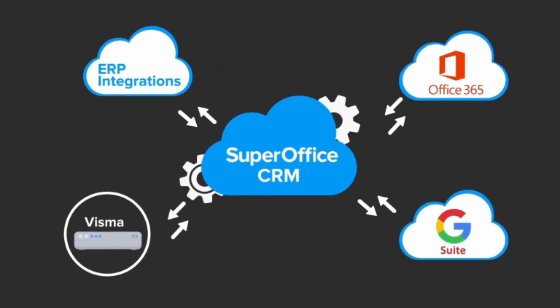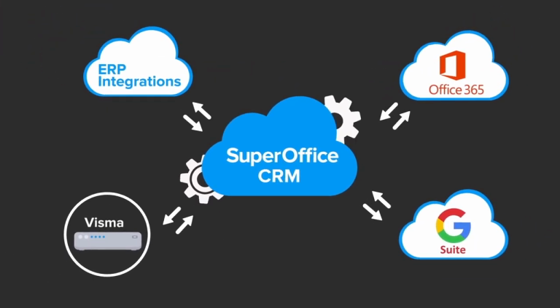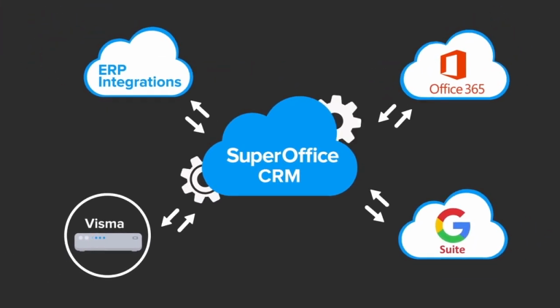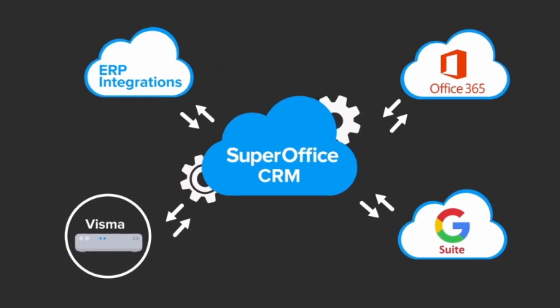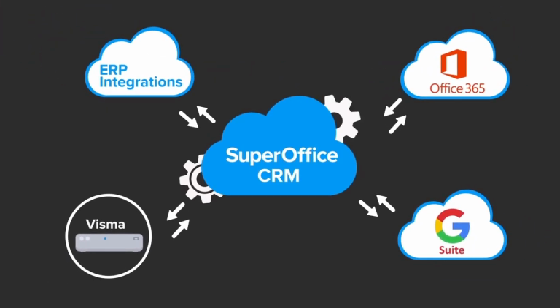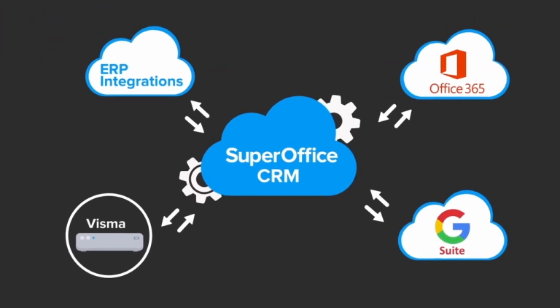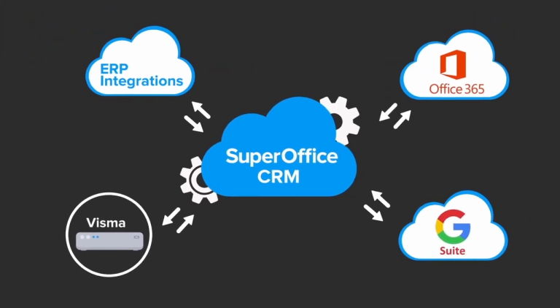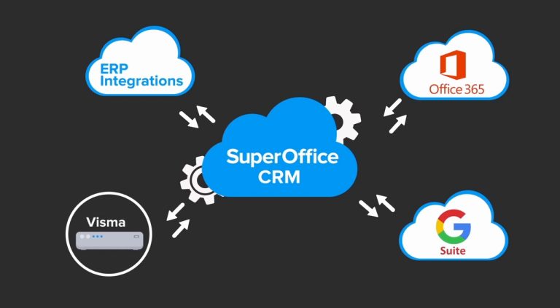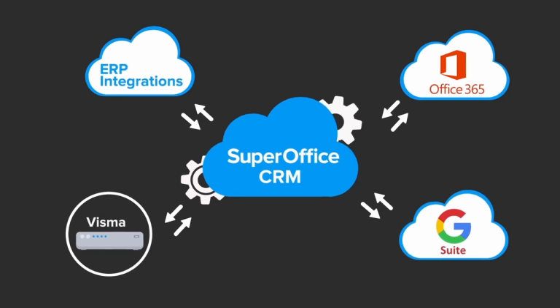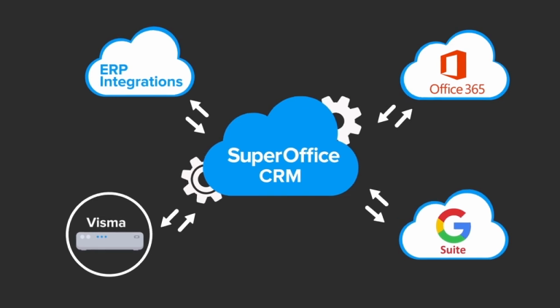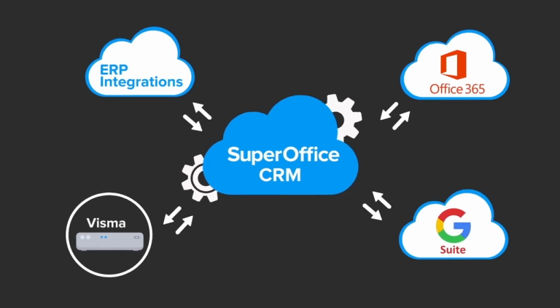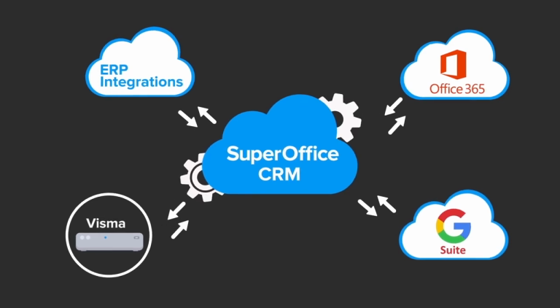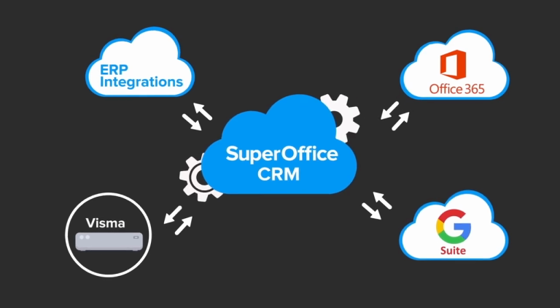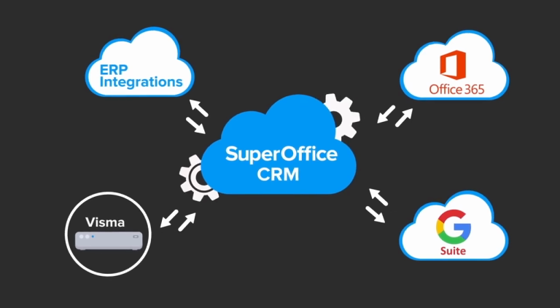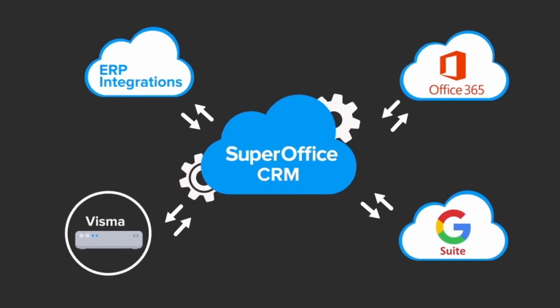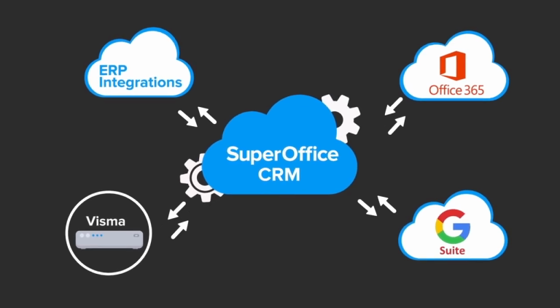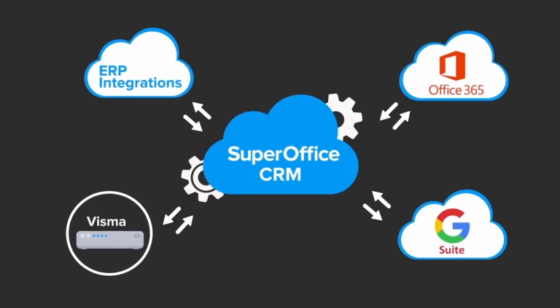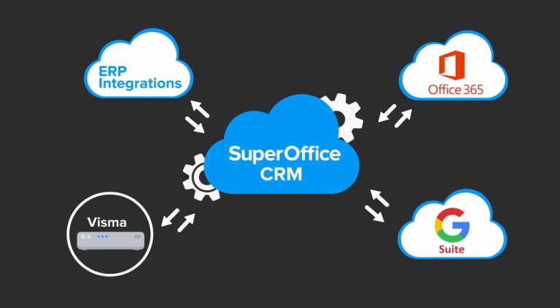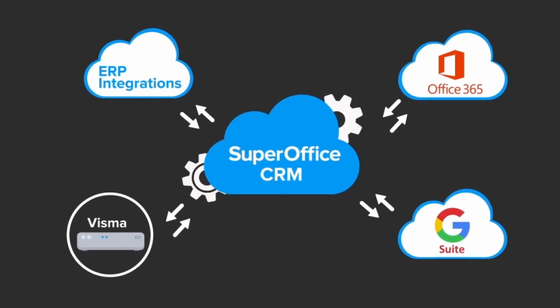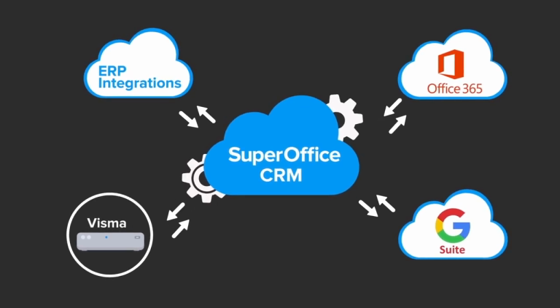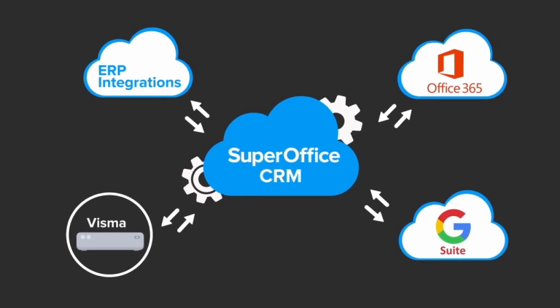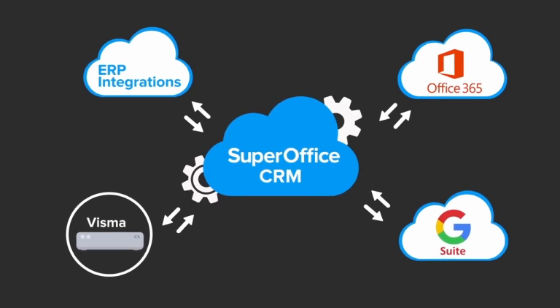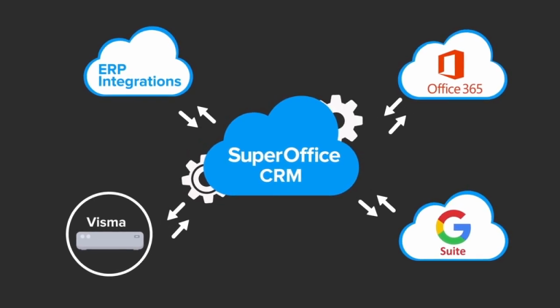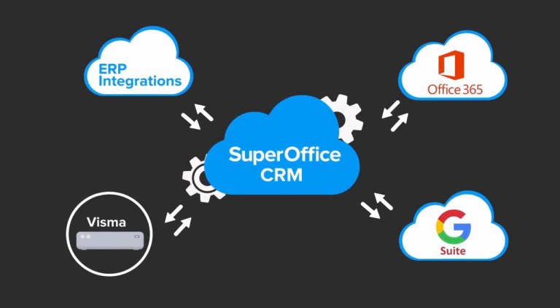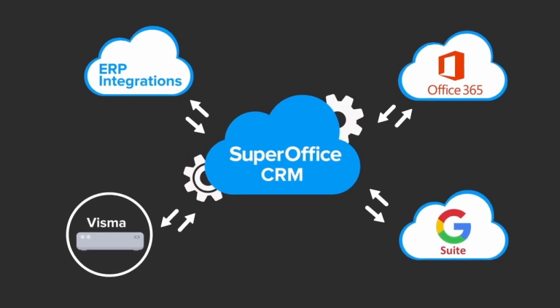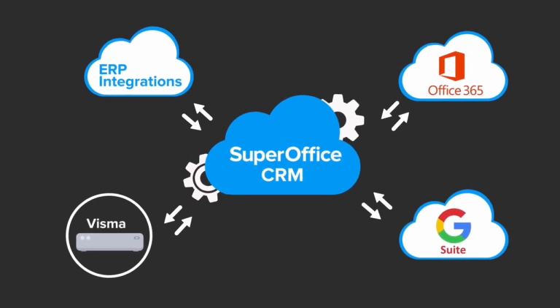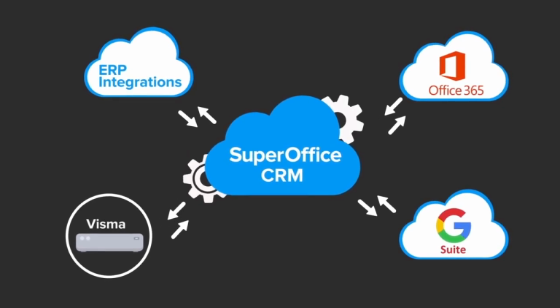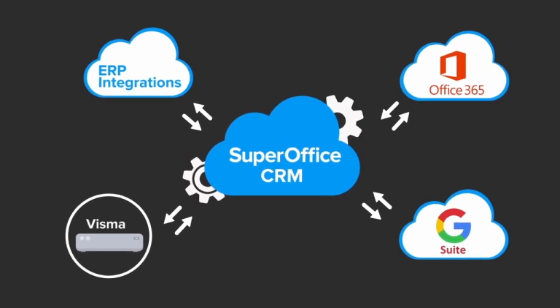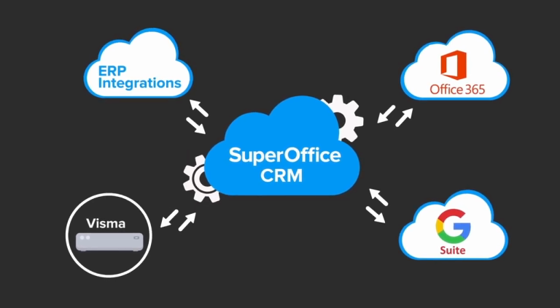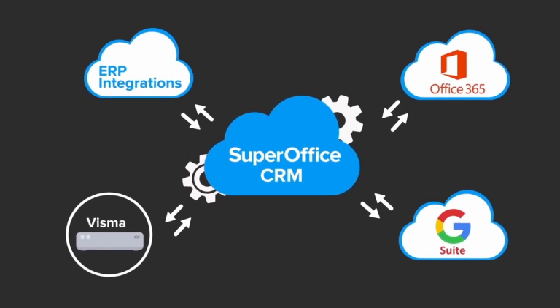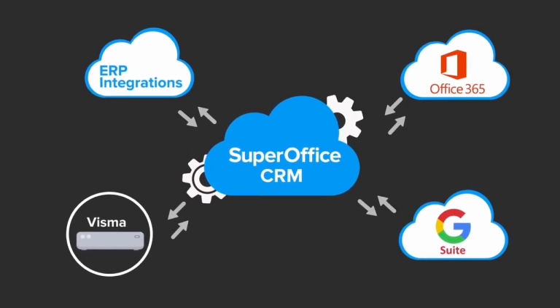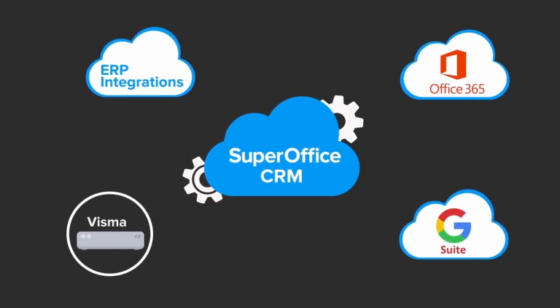In addition, our app store offers you a wide range of apps that lets you connect SuperOffice with your other business systems.